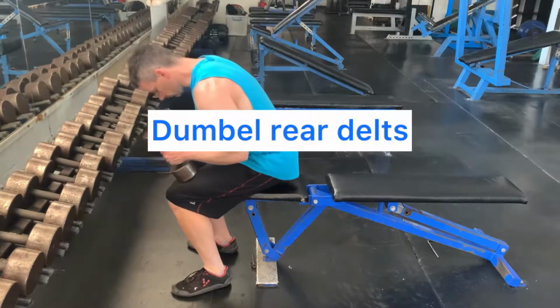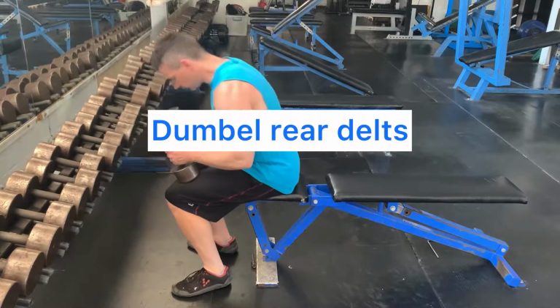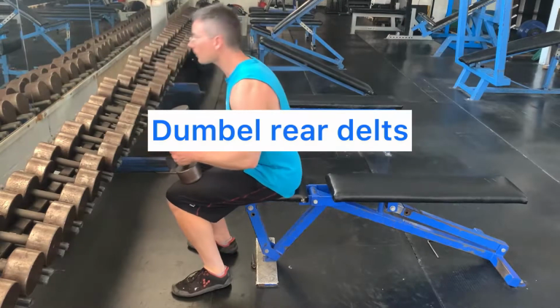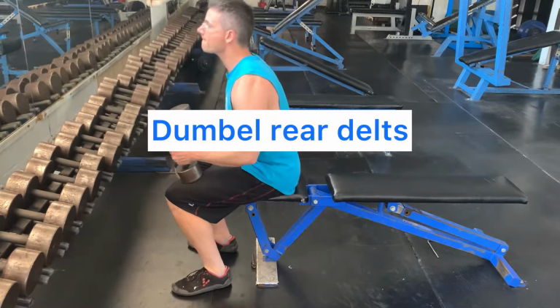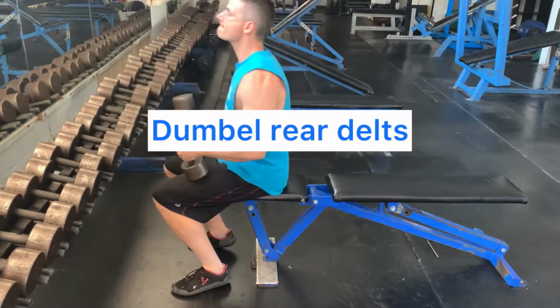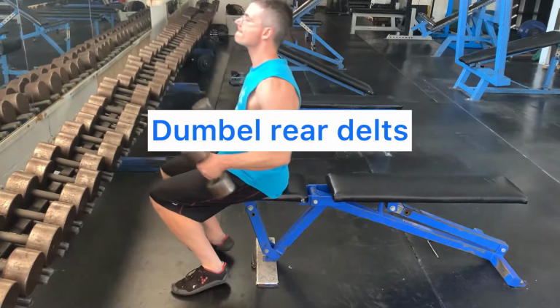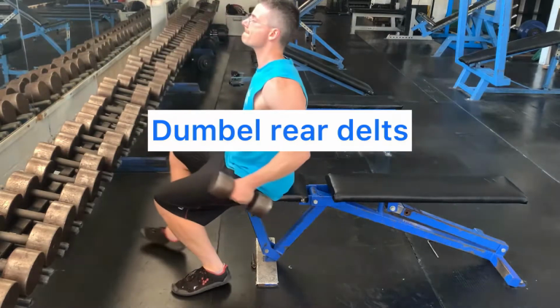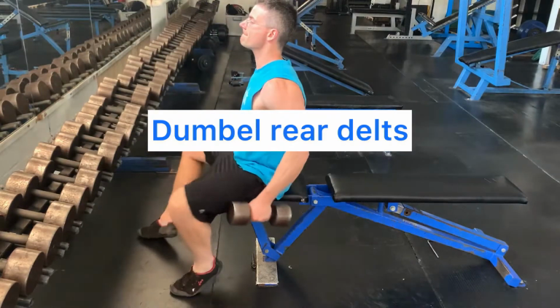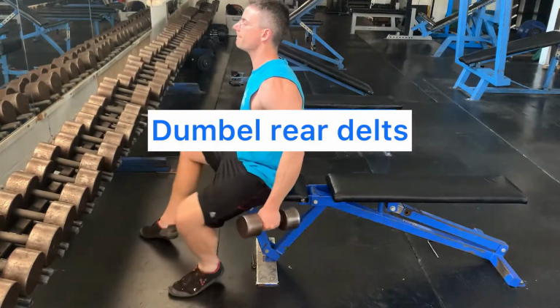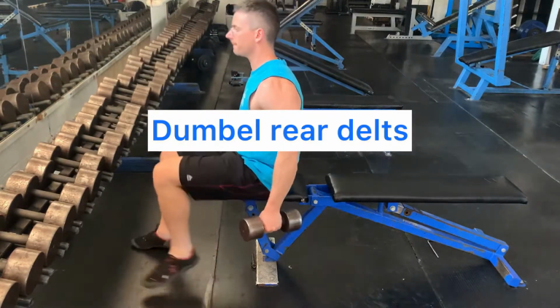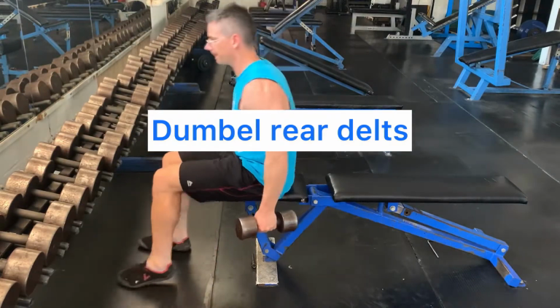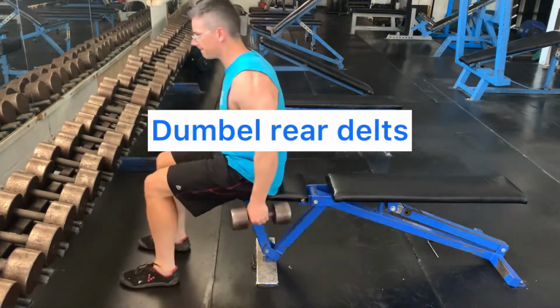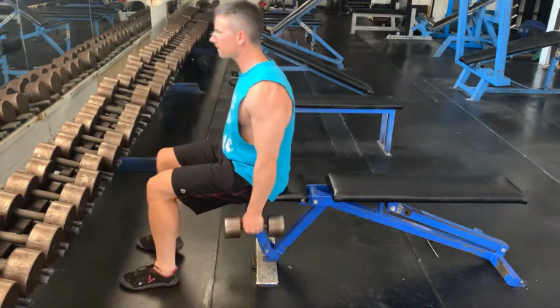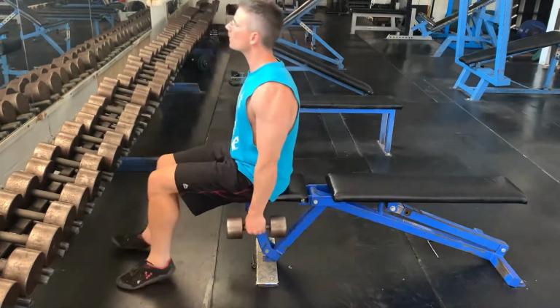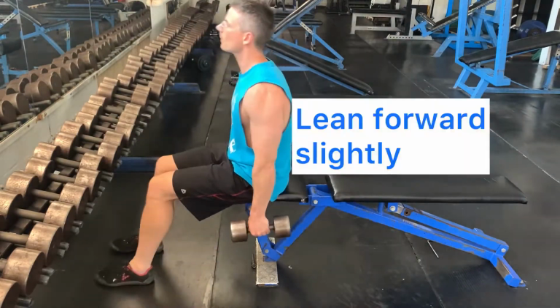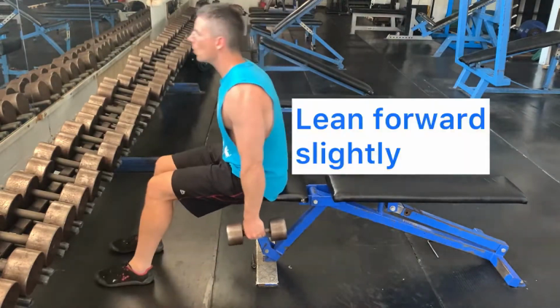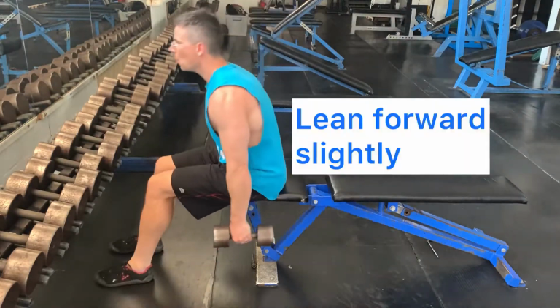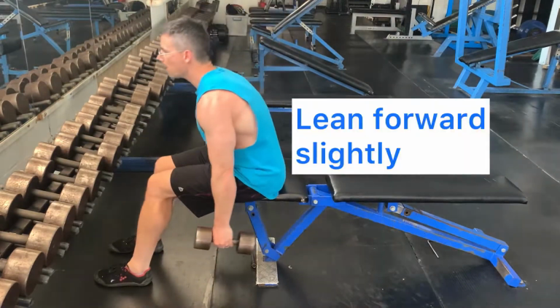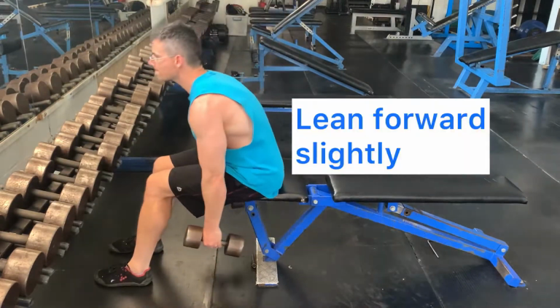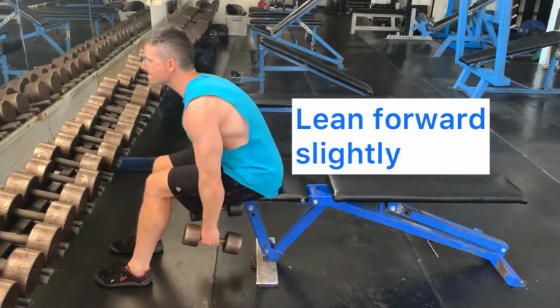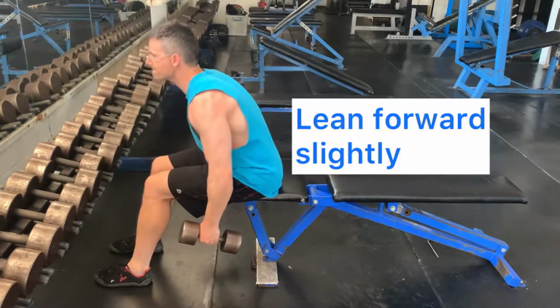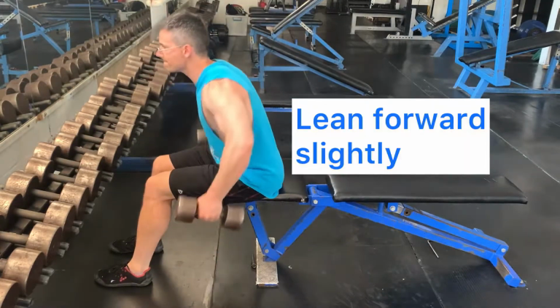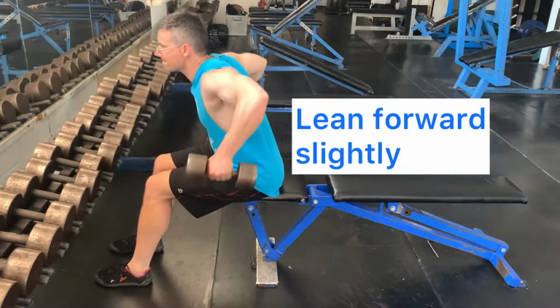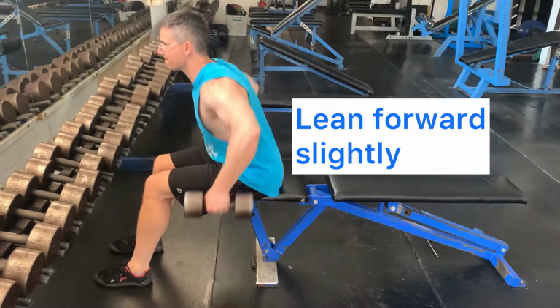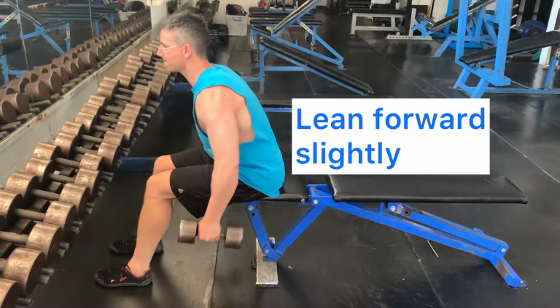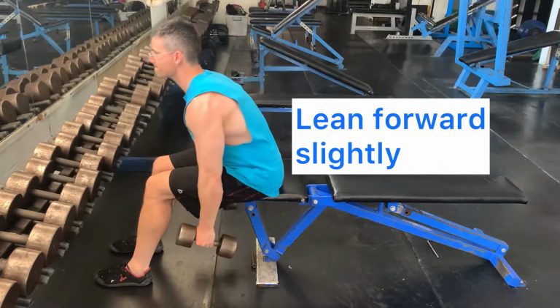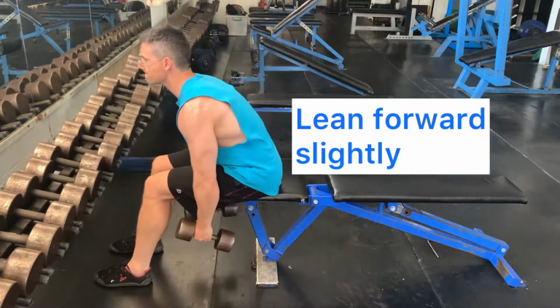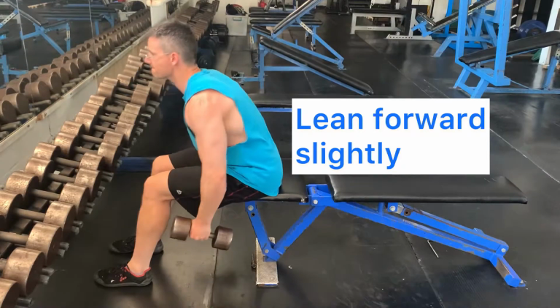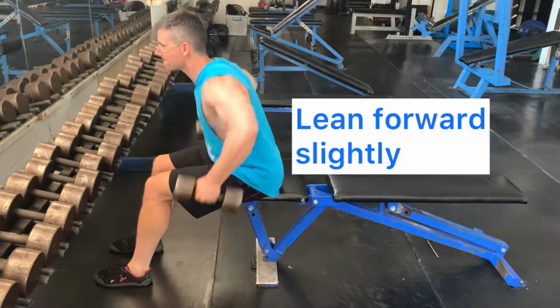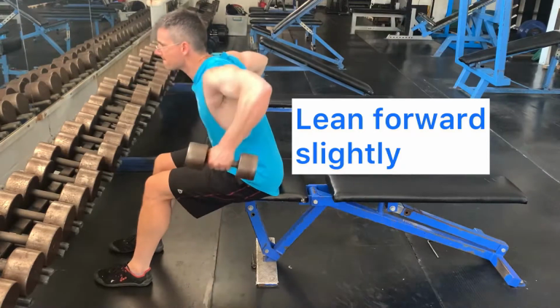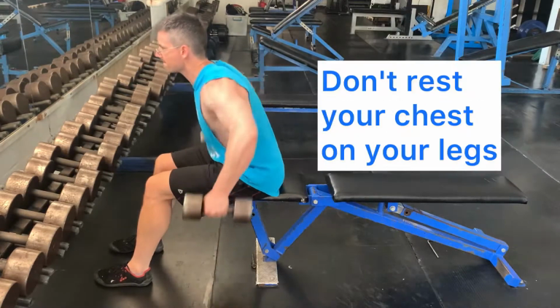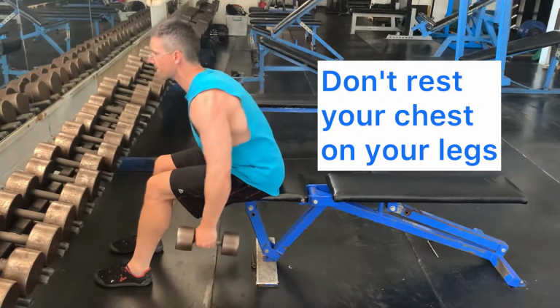Dumbbell rear delts. Lean forward on a slight angle; your chest should not be resting on your legs.